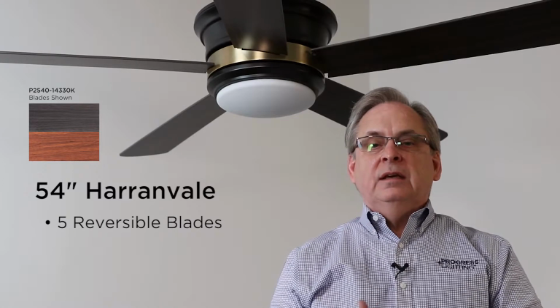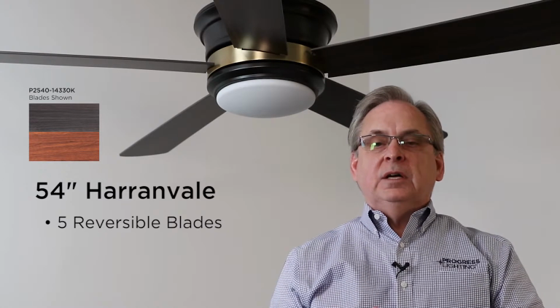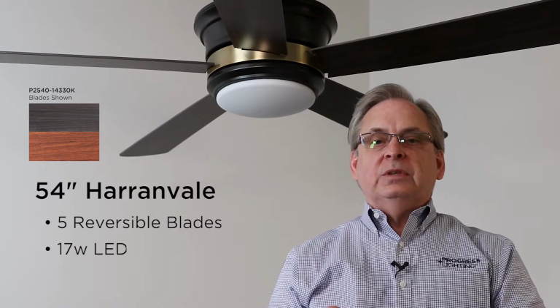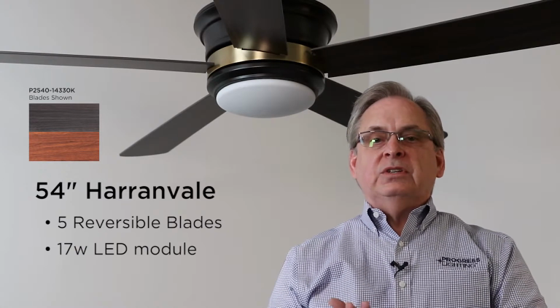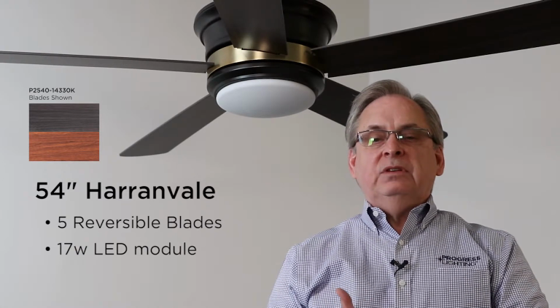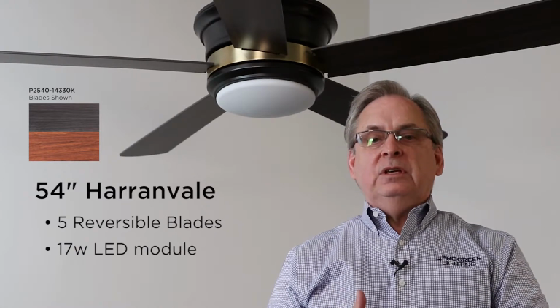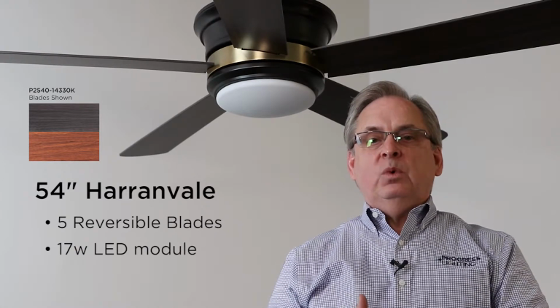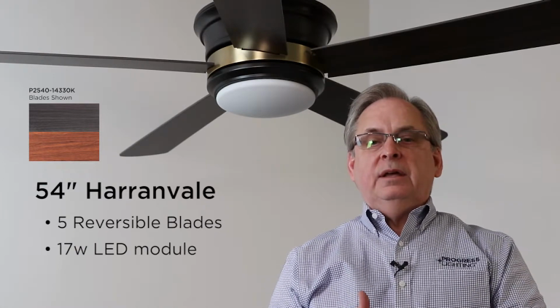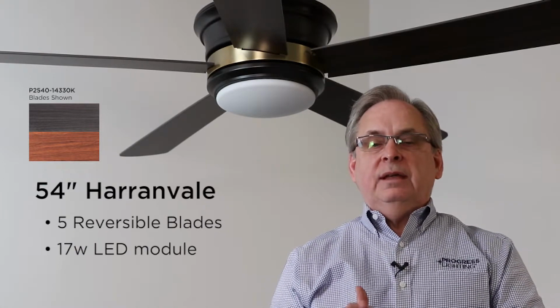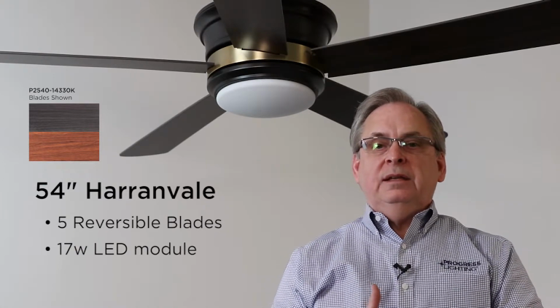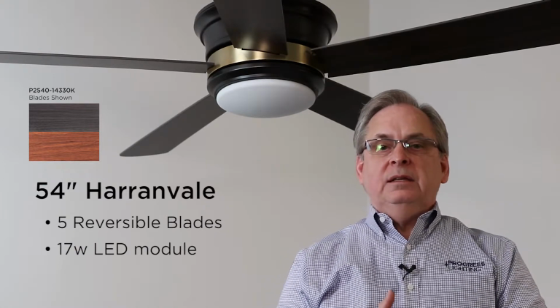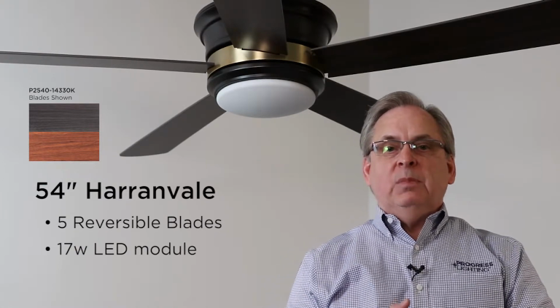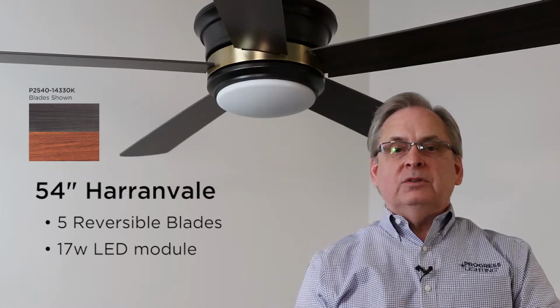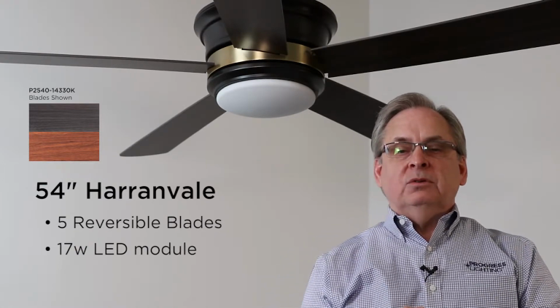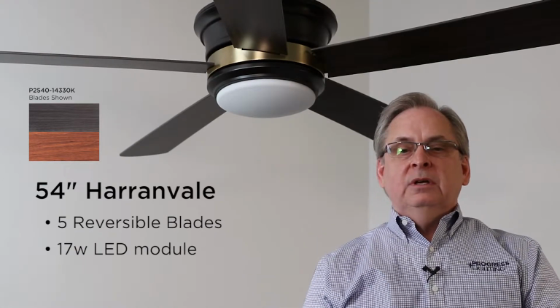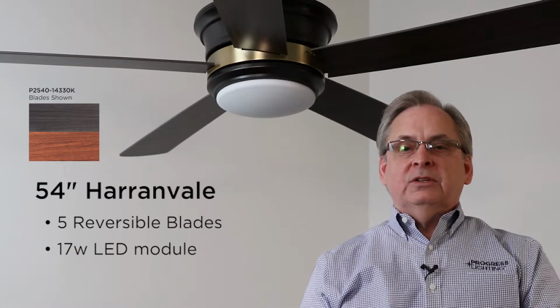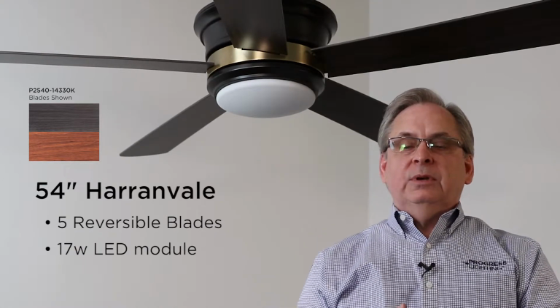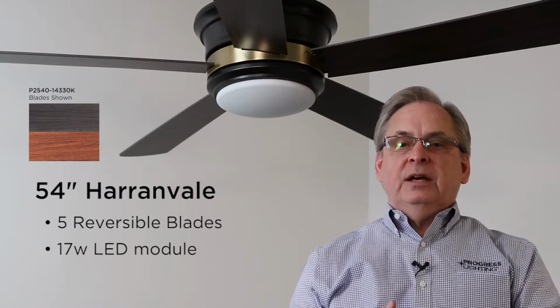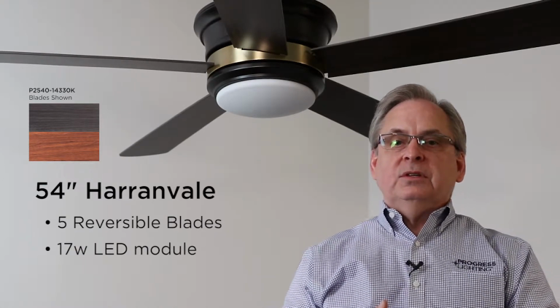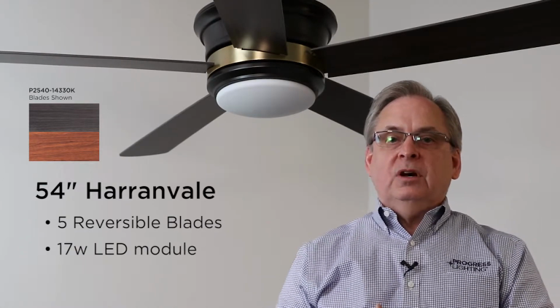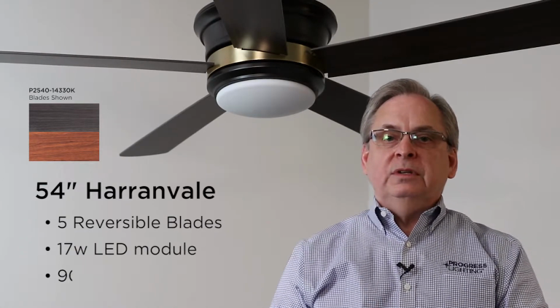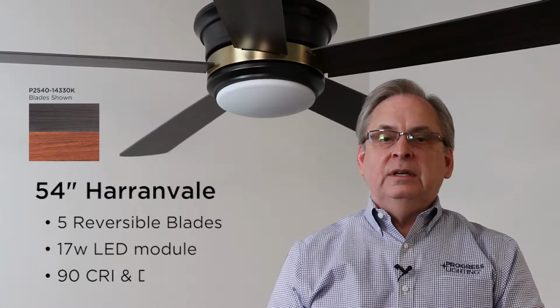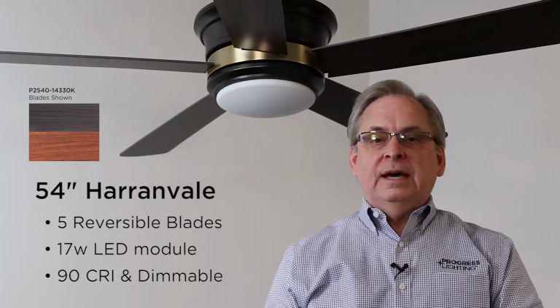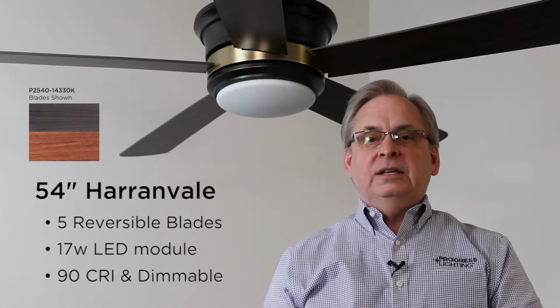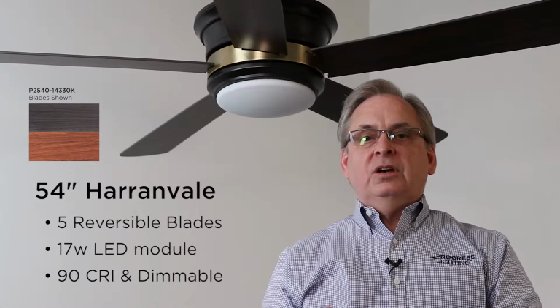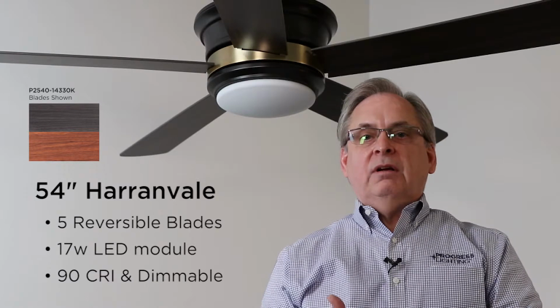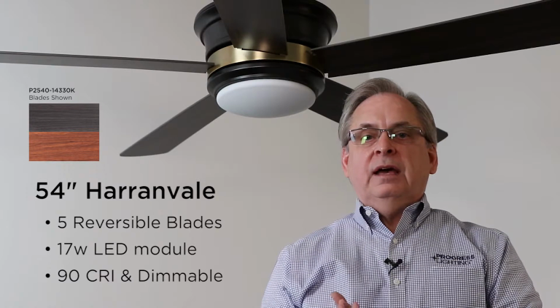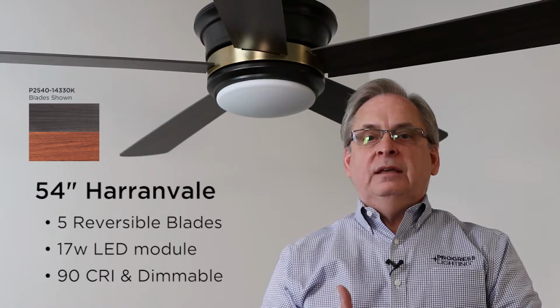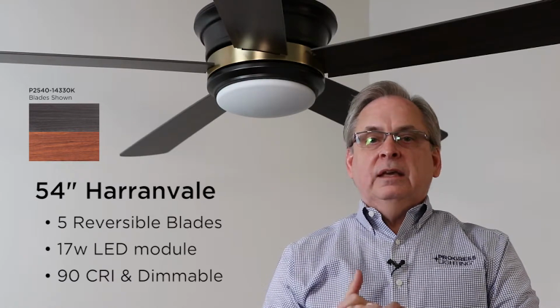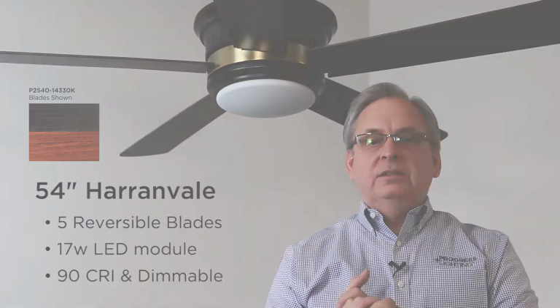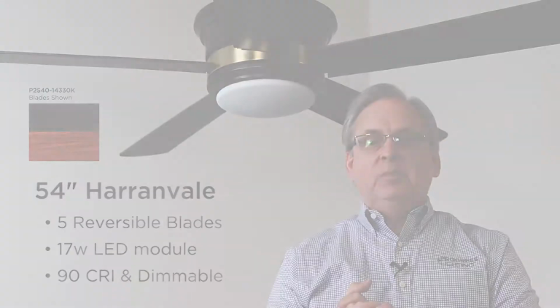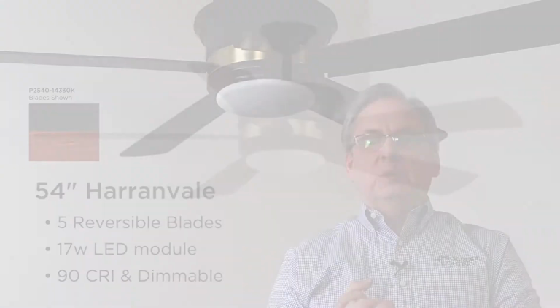It comes with a 17-watt LED module that's 3000 Kelvin, 90 CRI, and dimmable.